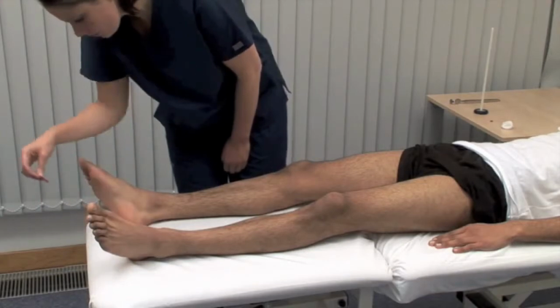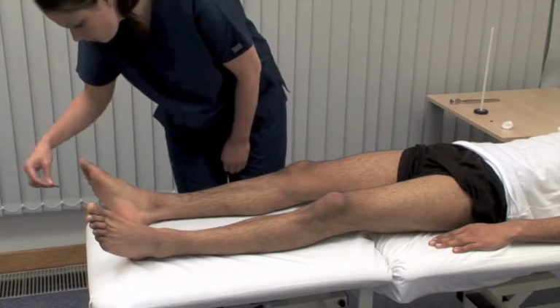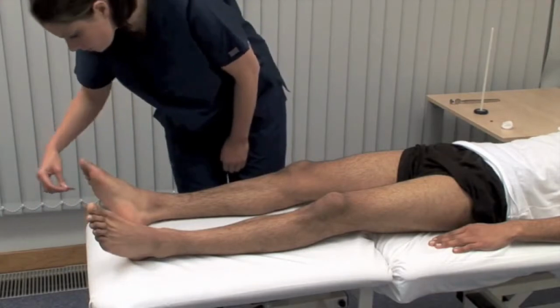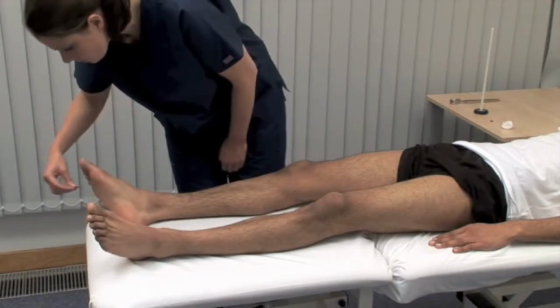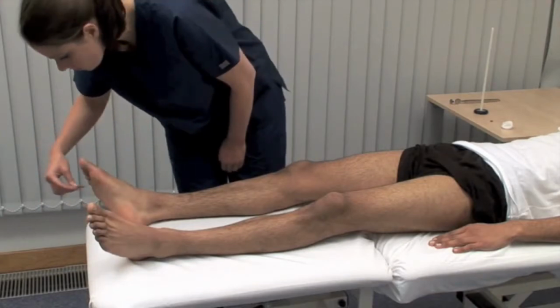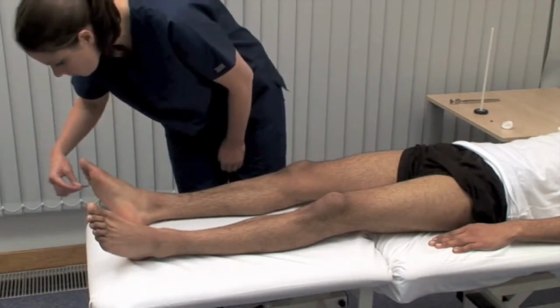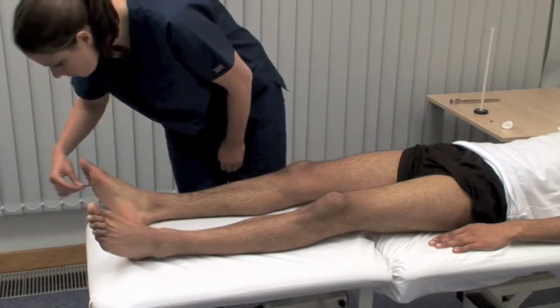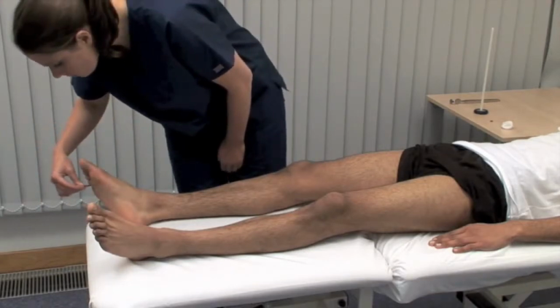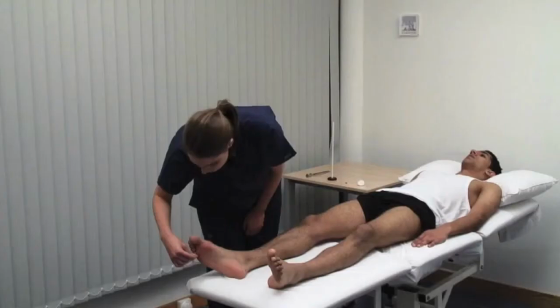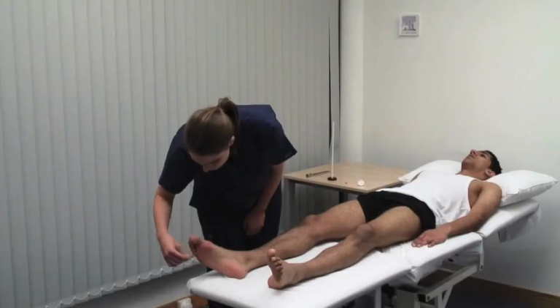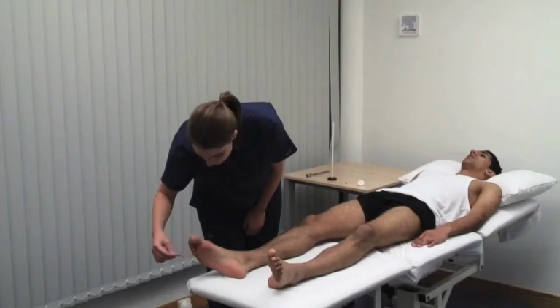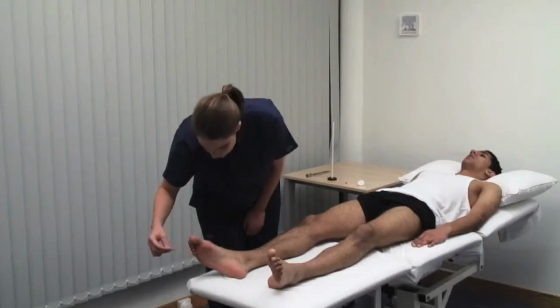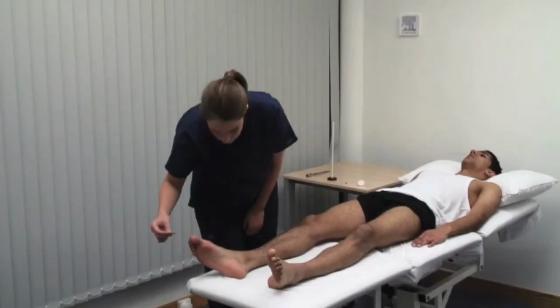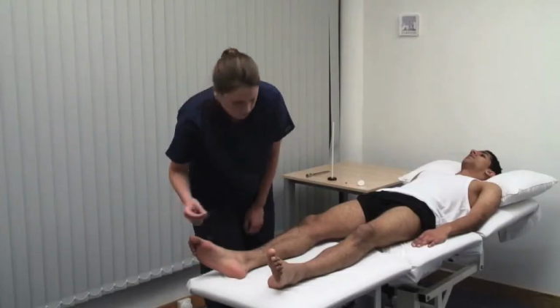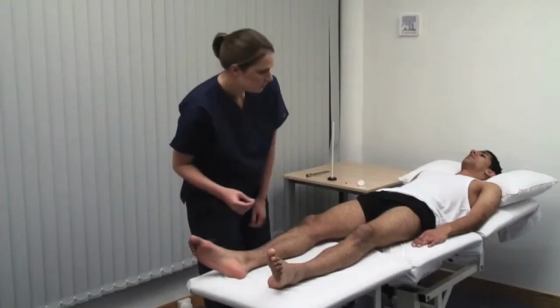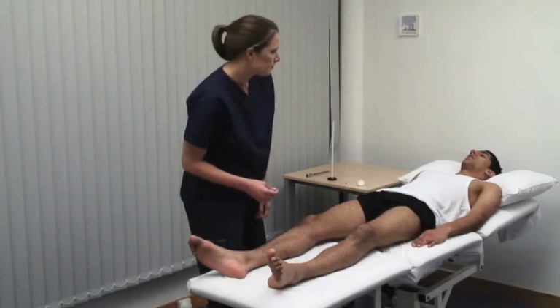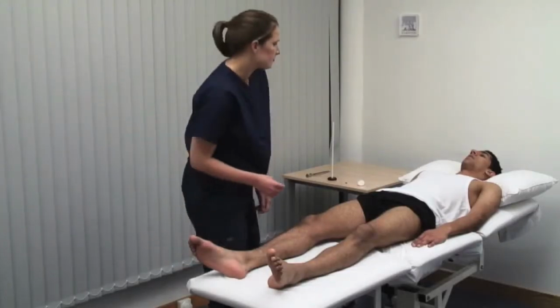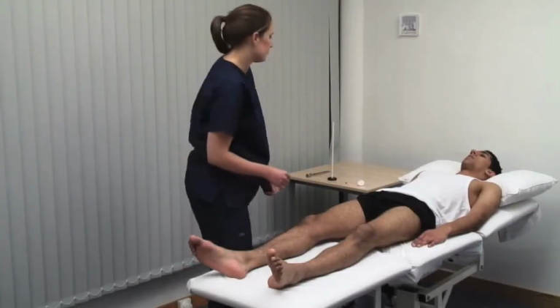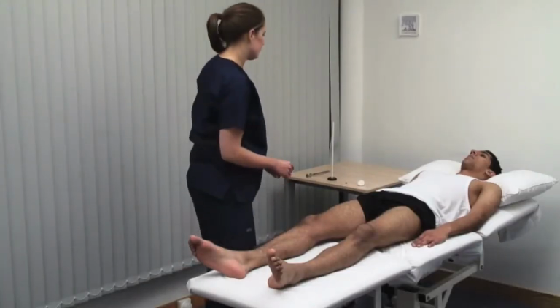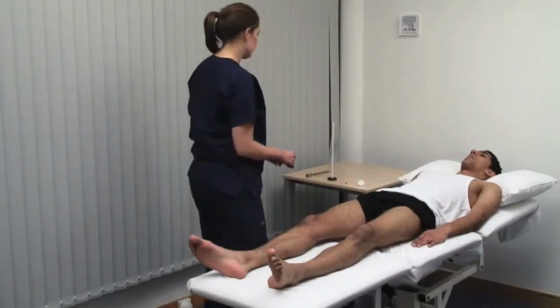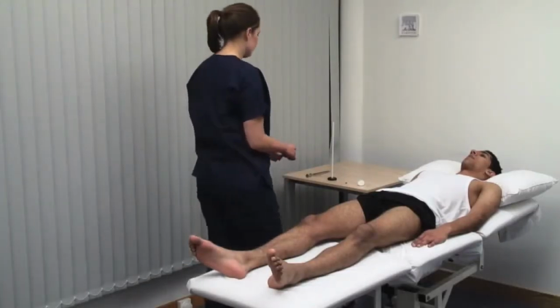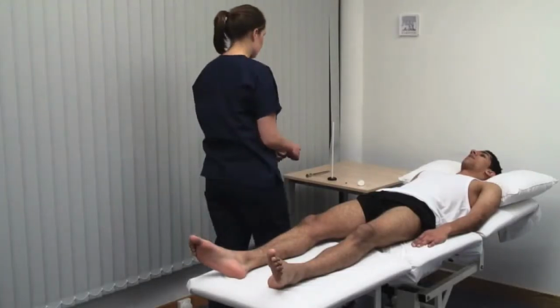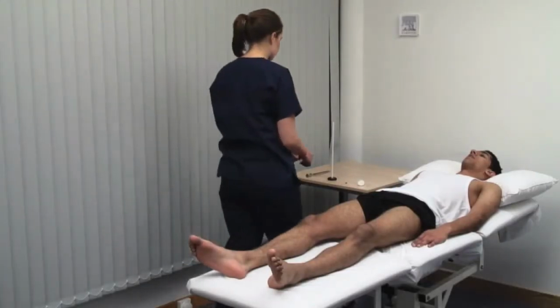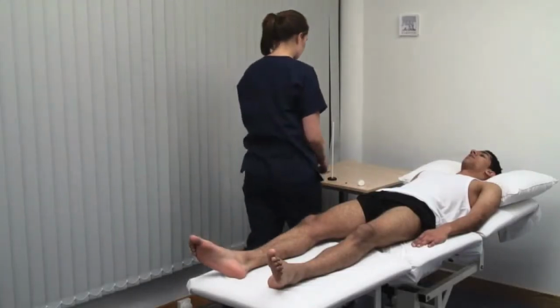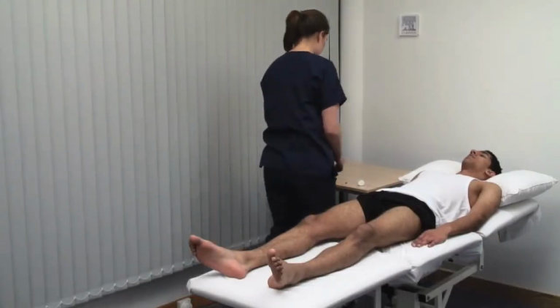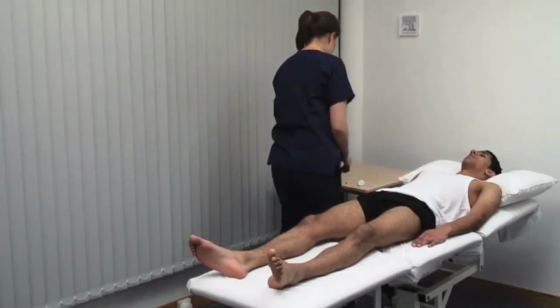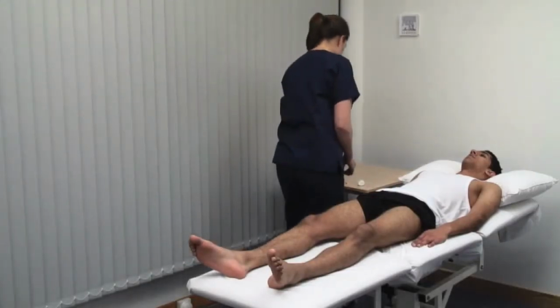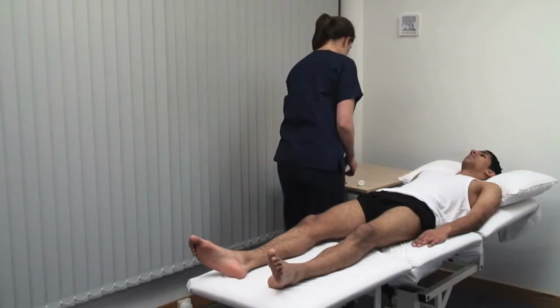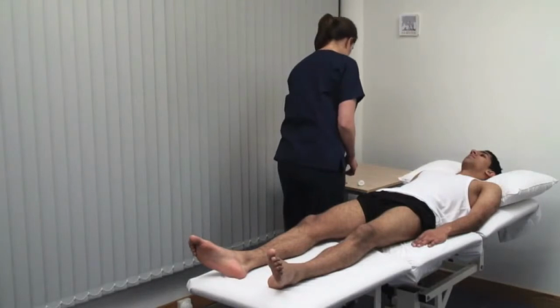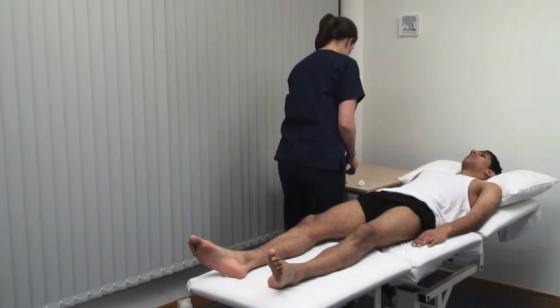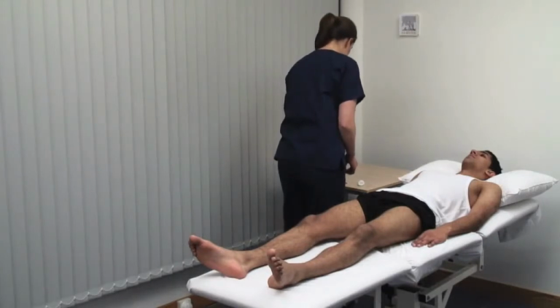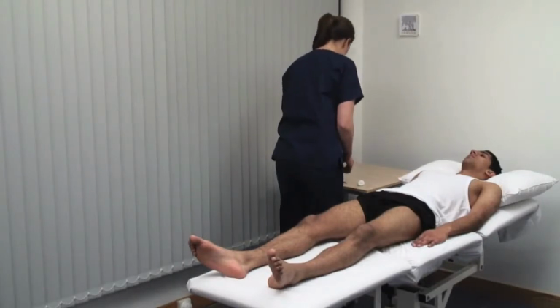Do not use a hypodermic needle, and dispose of the neurological pin carefully after each patient.